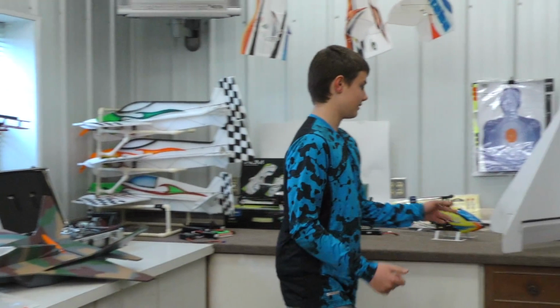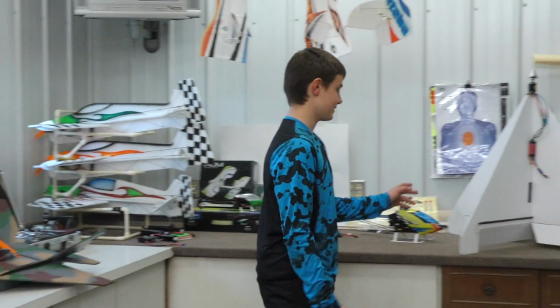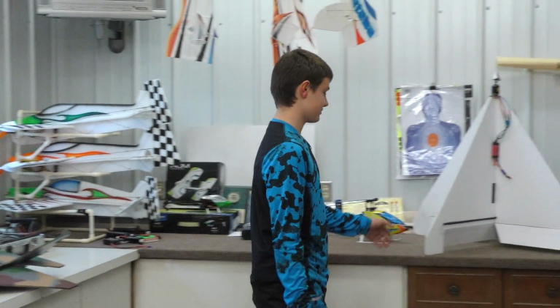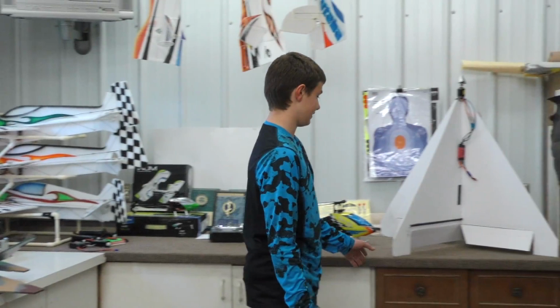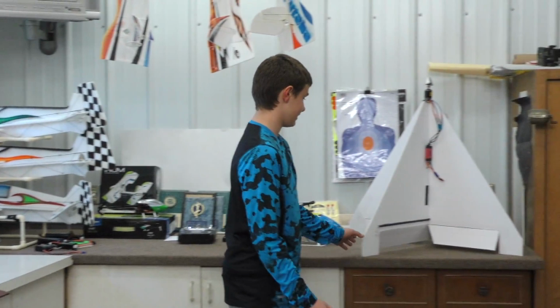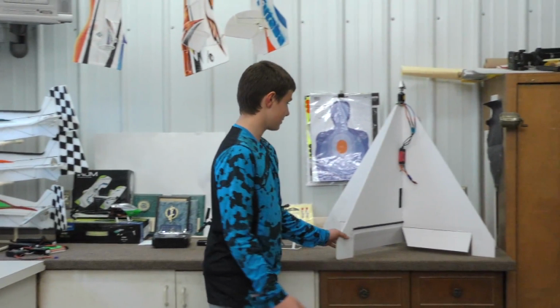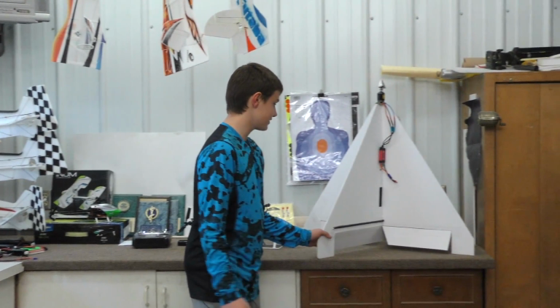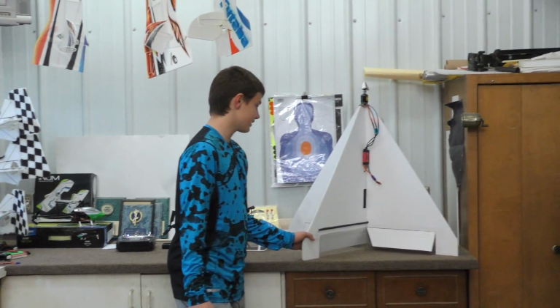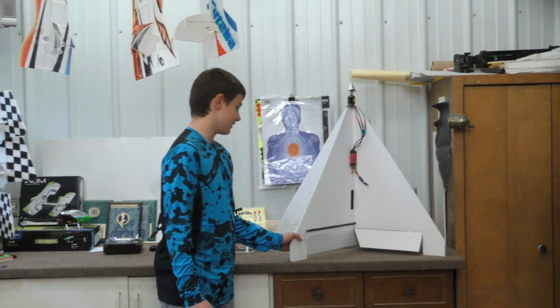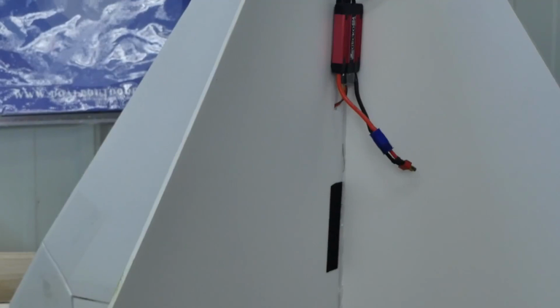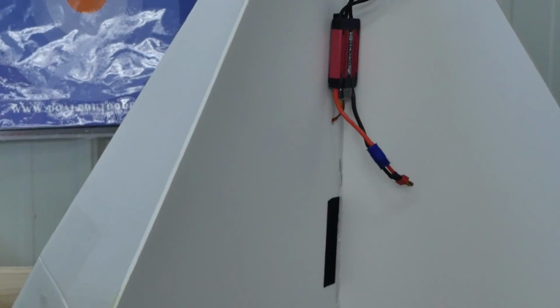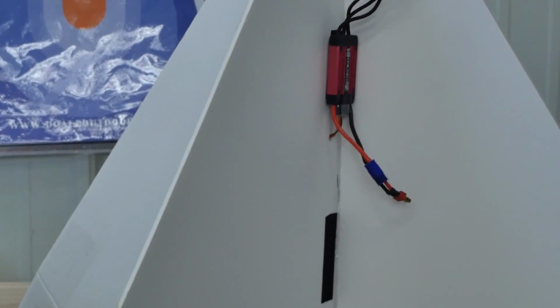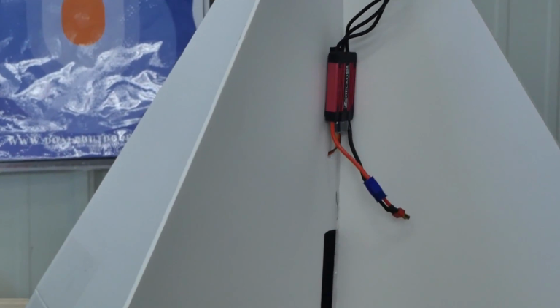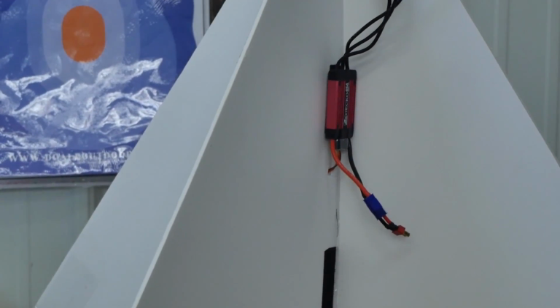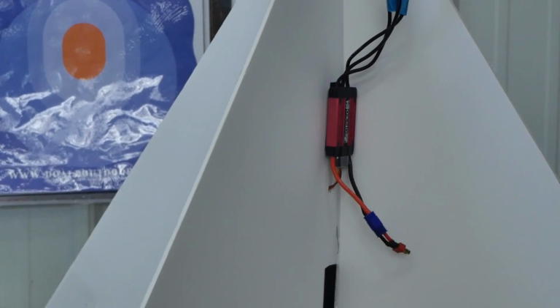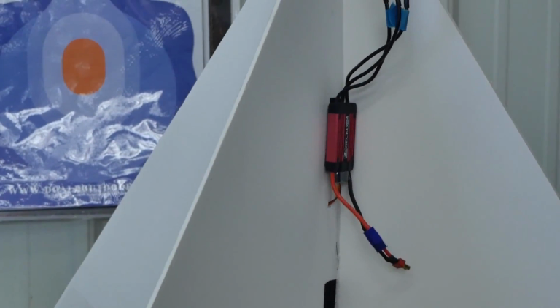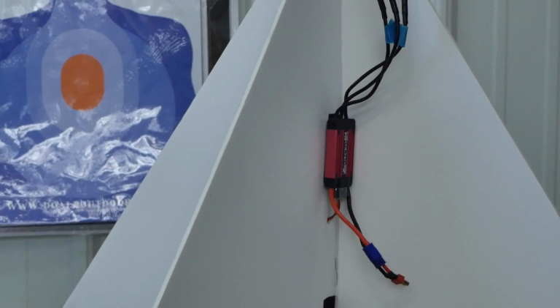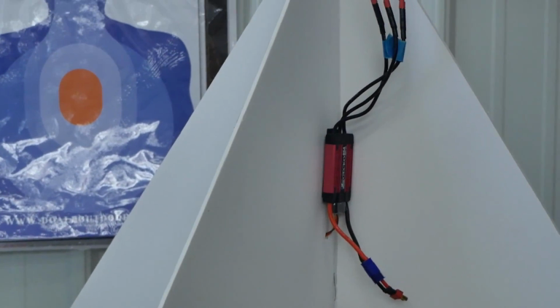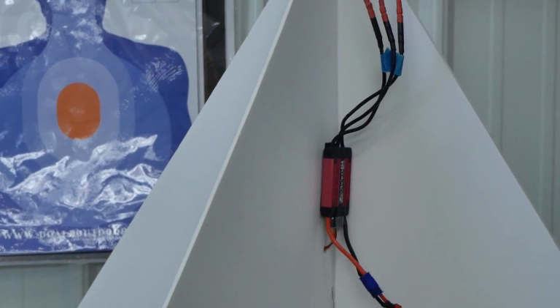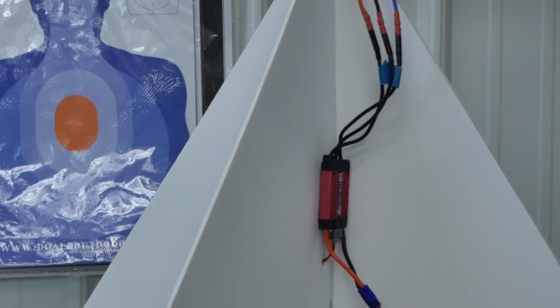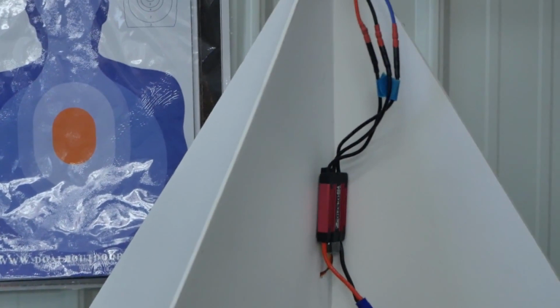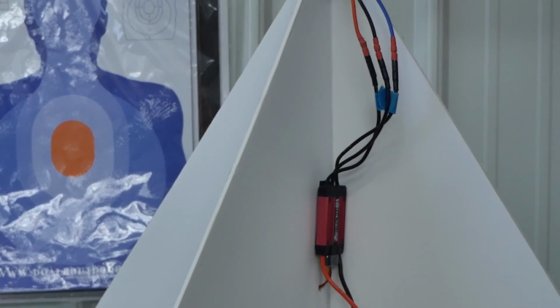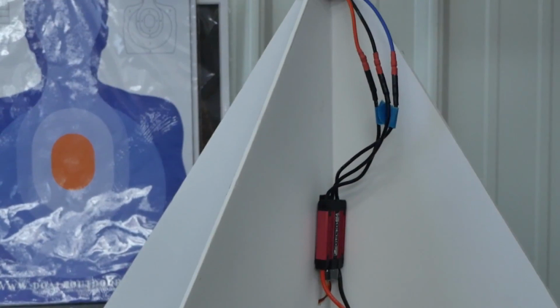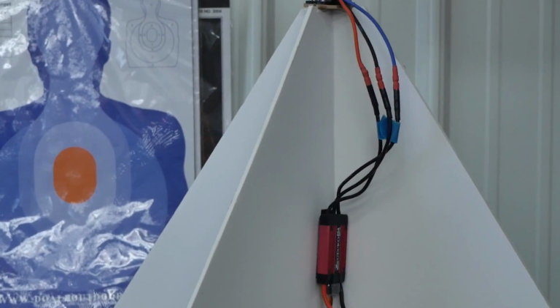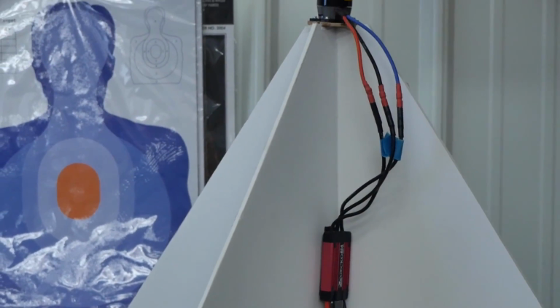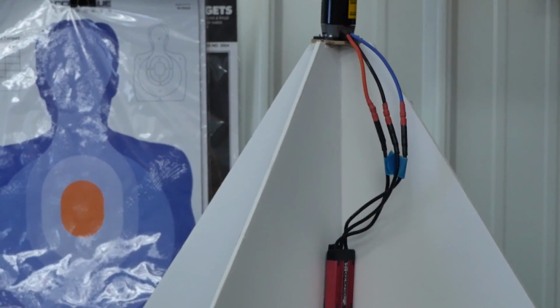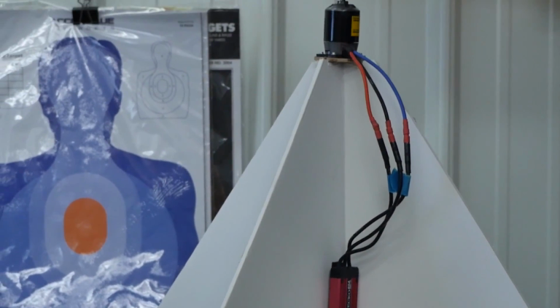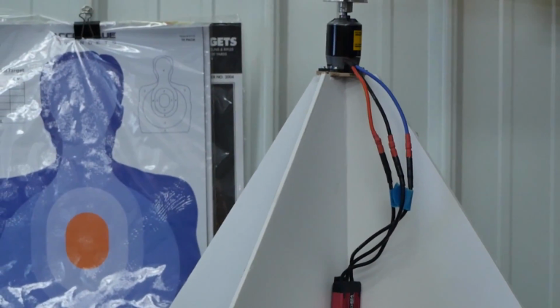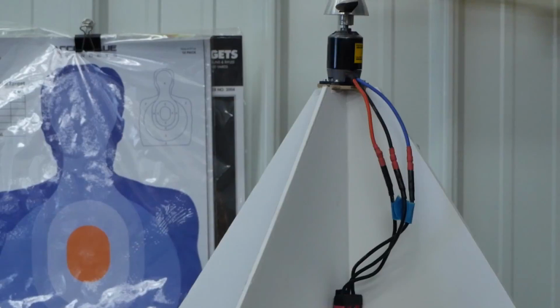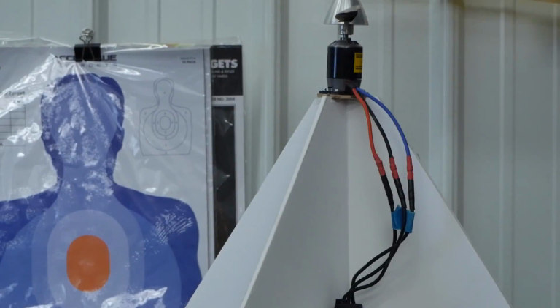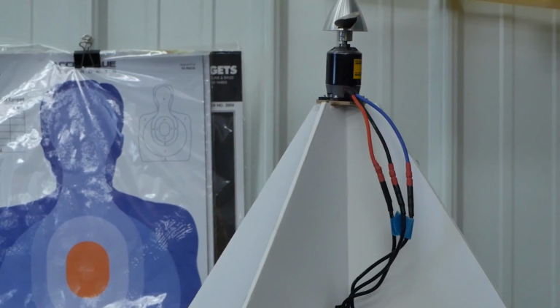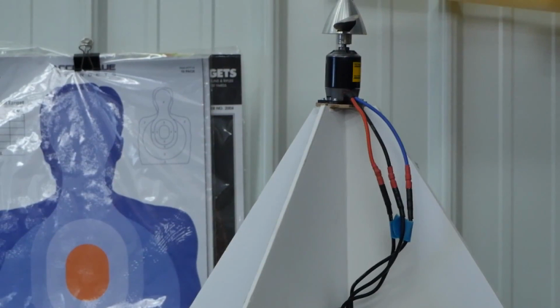This was my latest project. It flies okay. We're still doing a little bit of work to it. I like it so far.